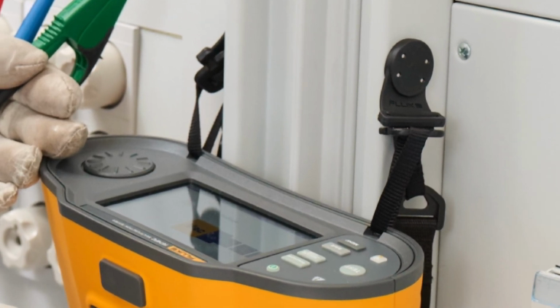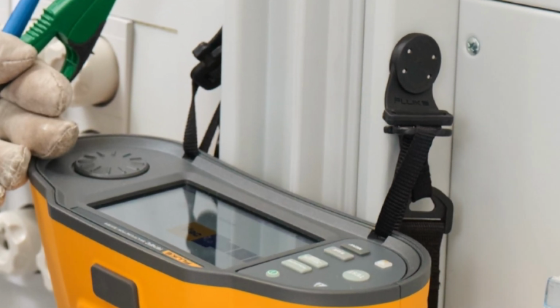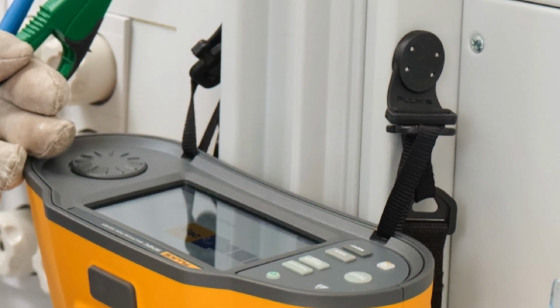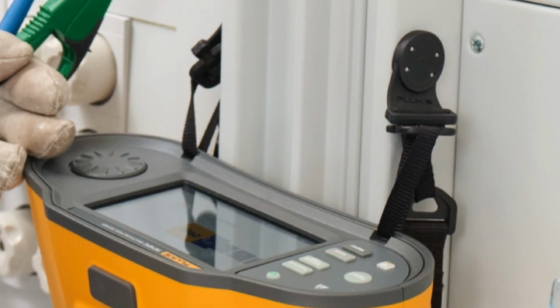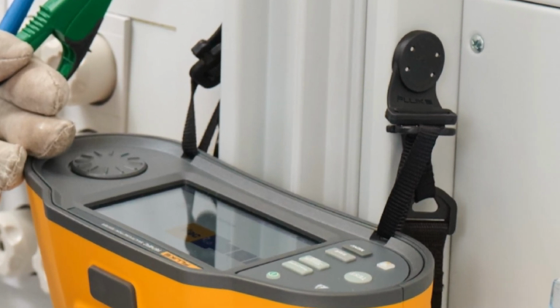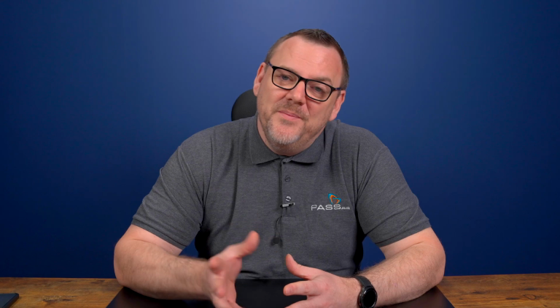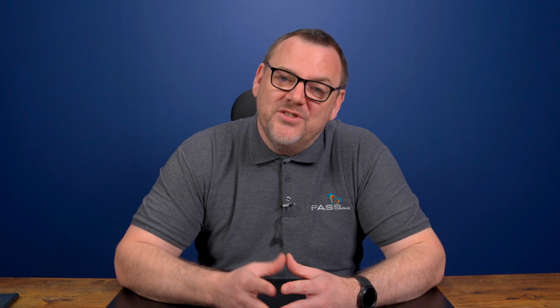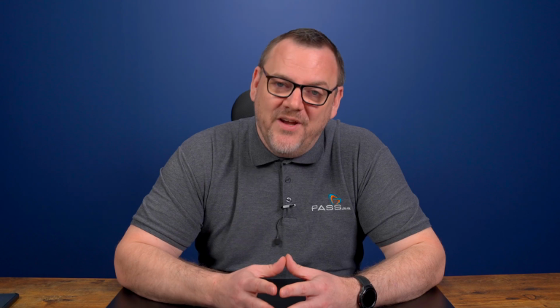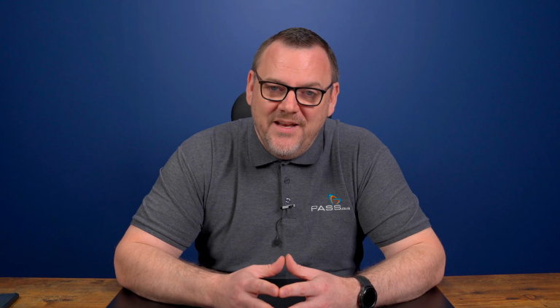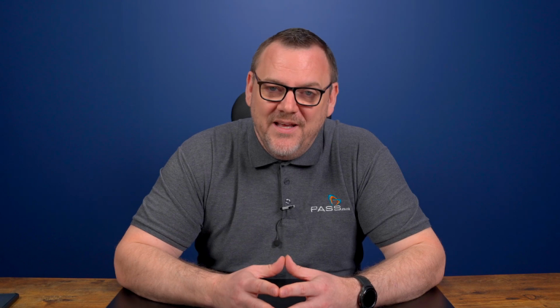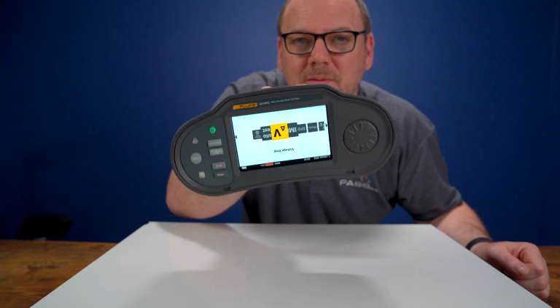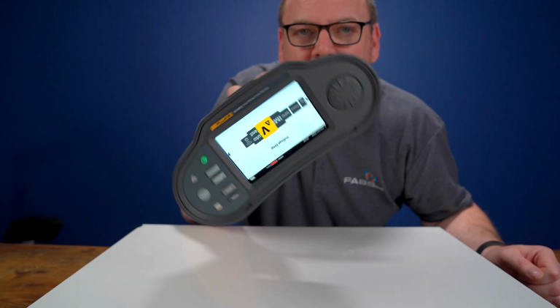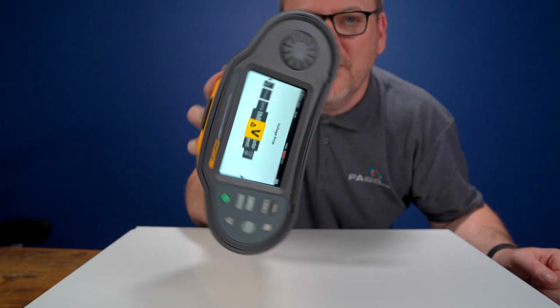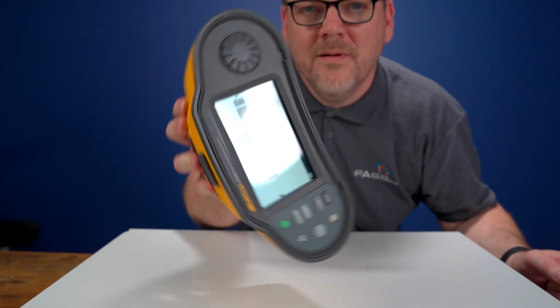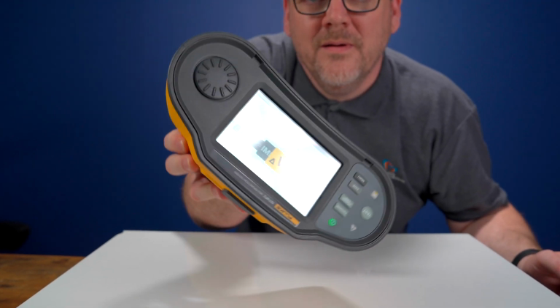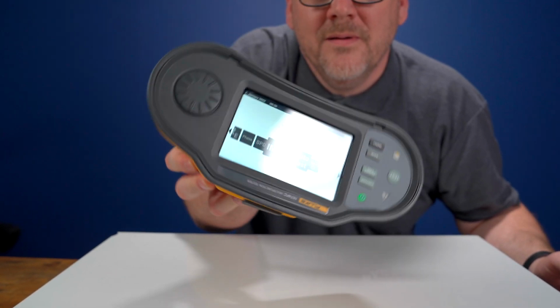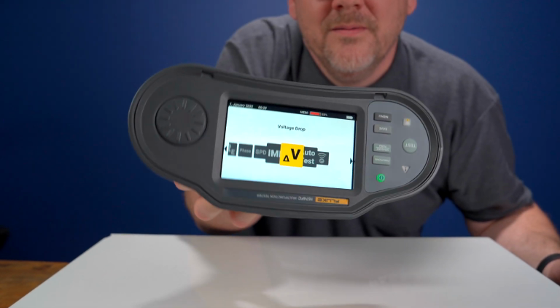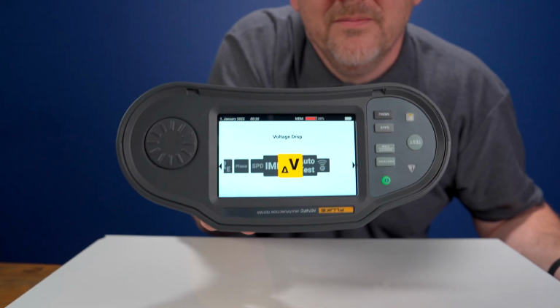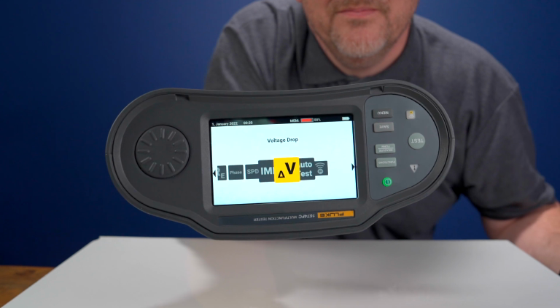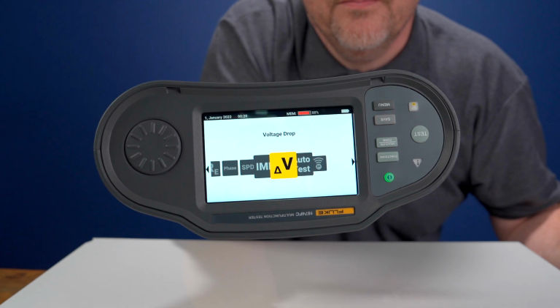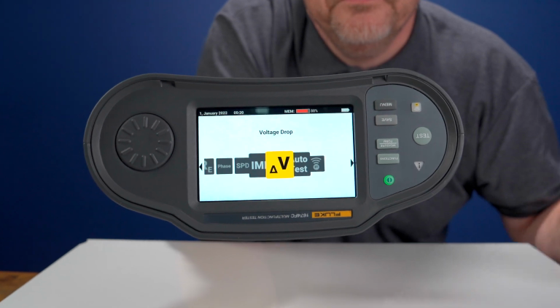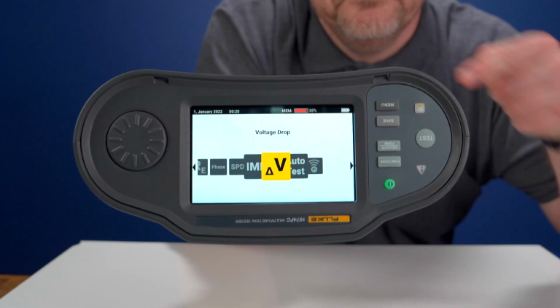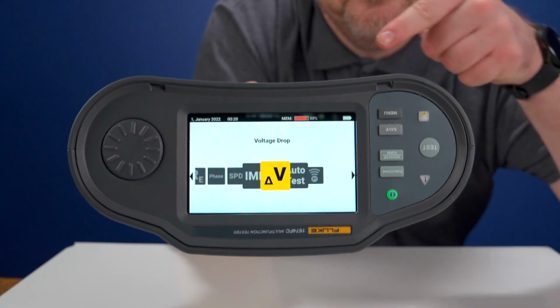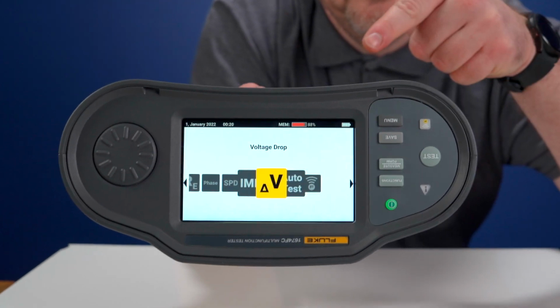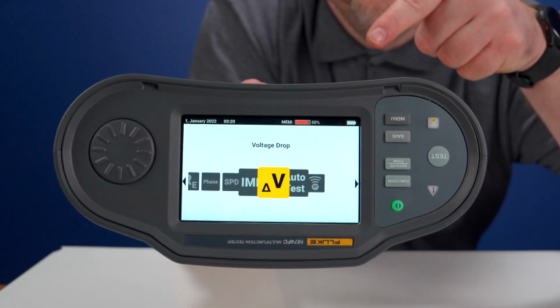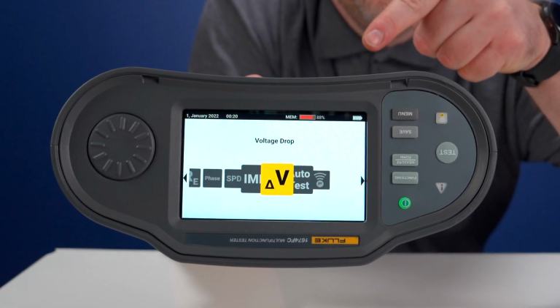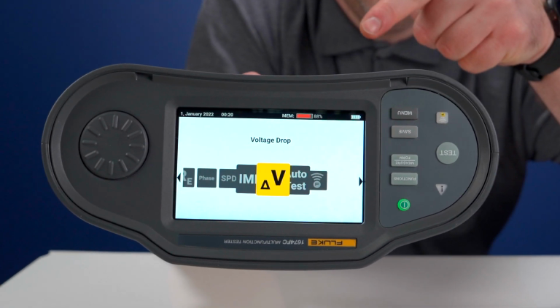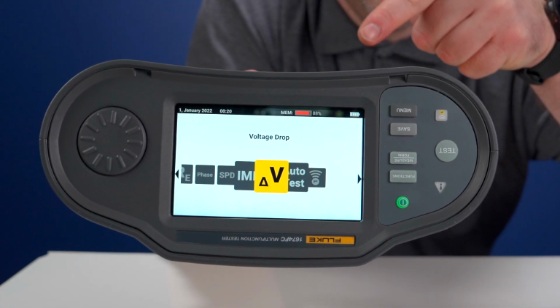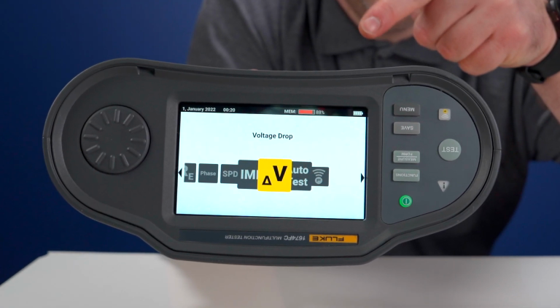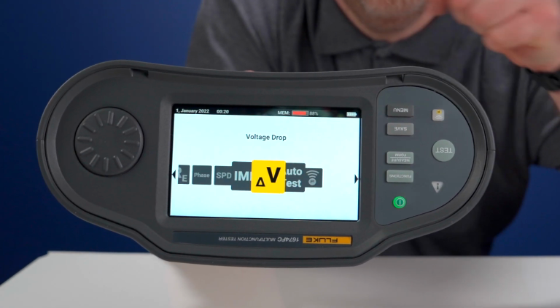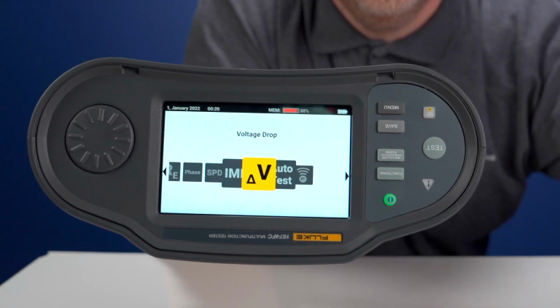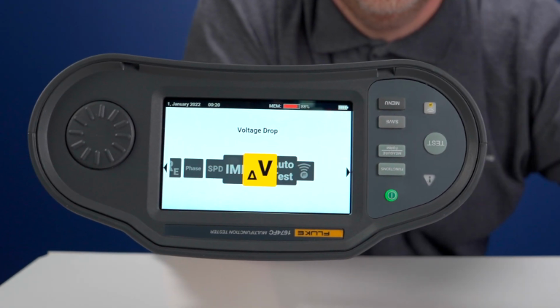Plus, you can flip the screen and navigate 180 degrees for better visibility and convenience.